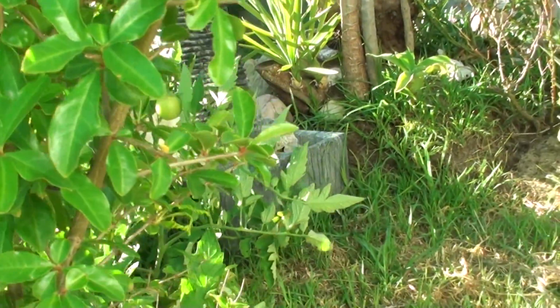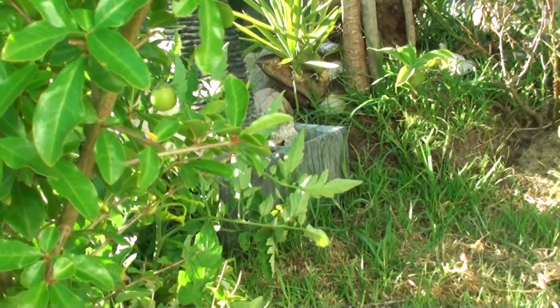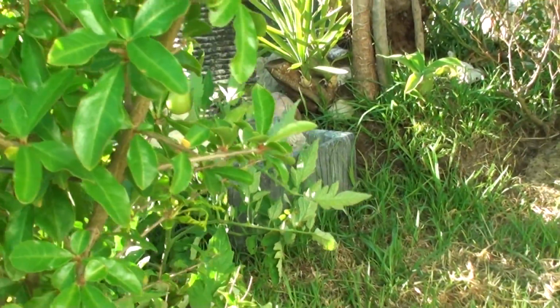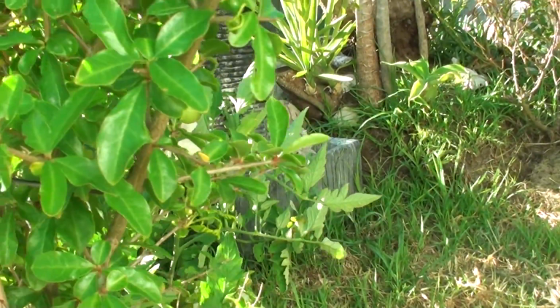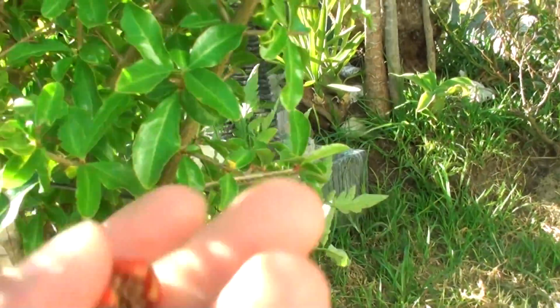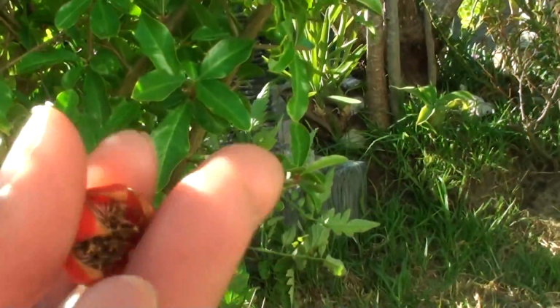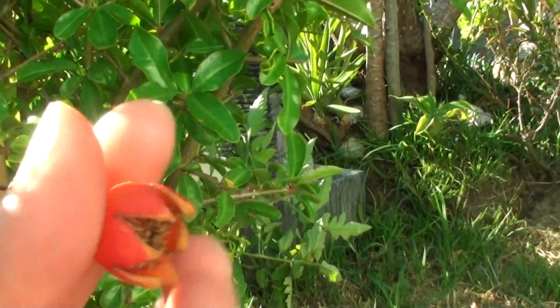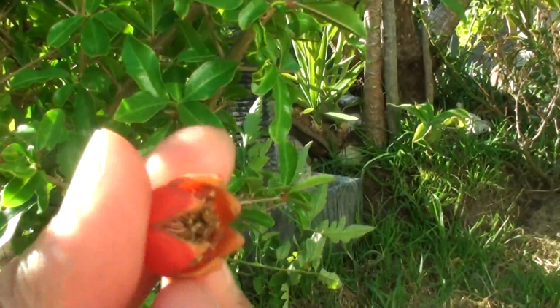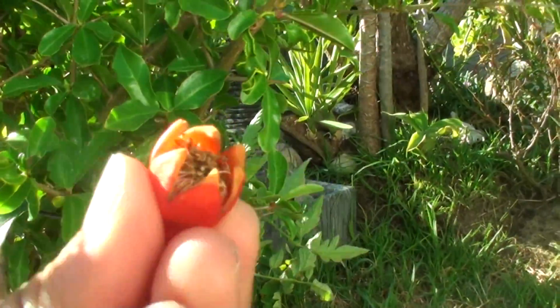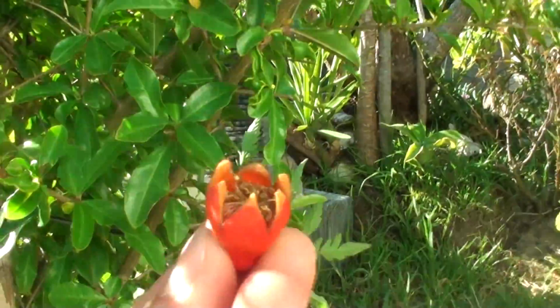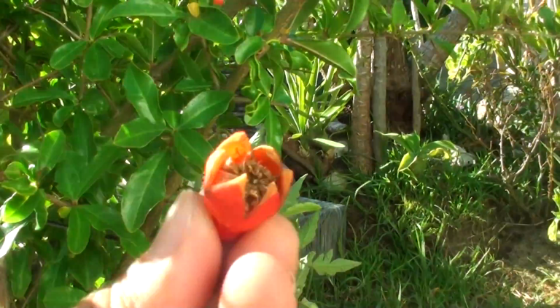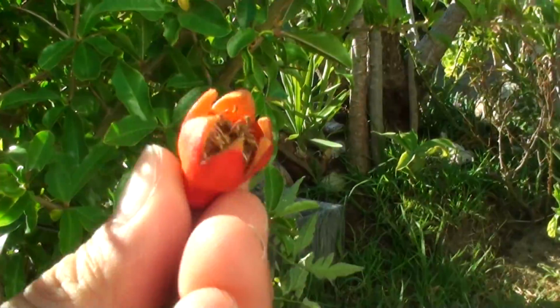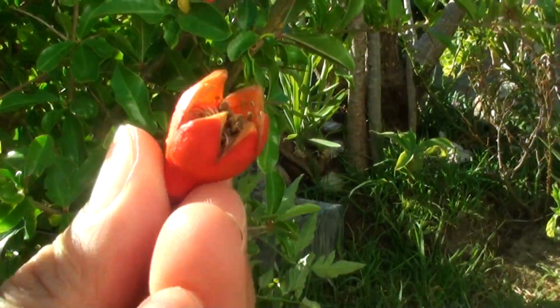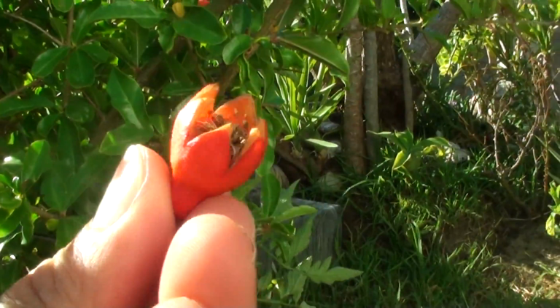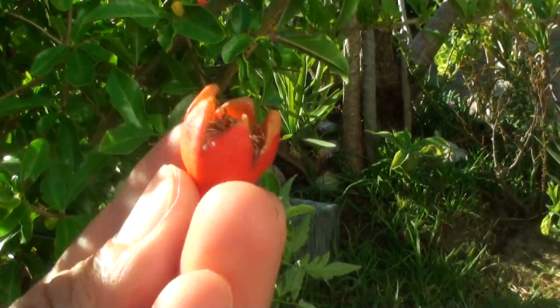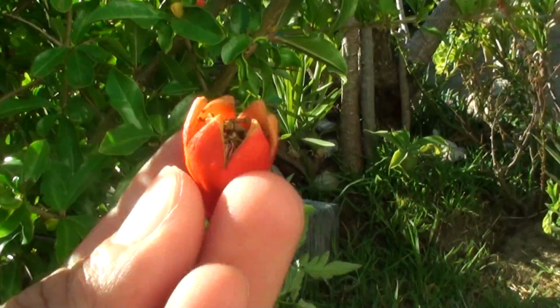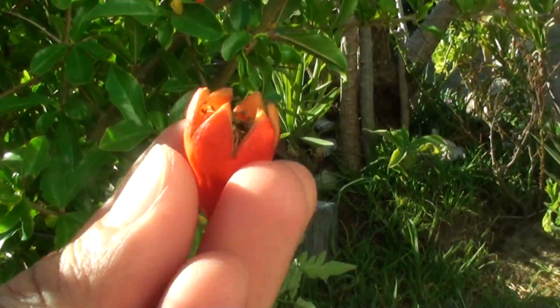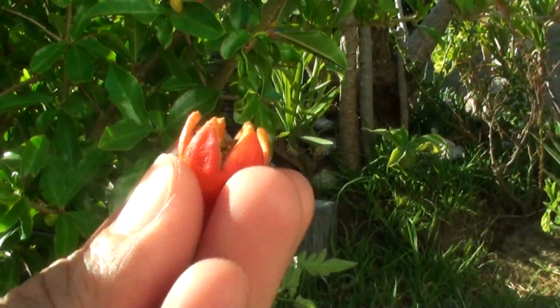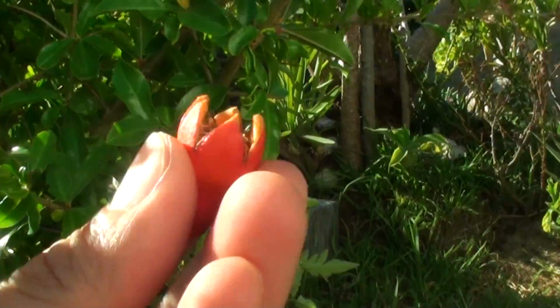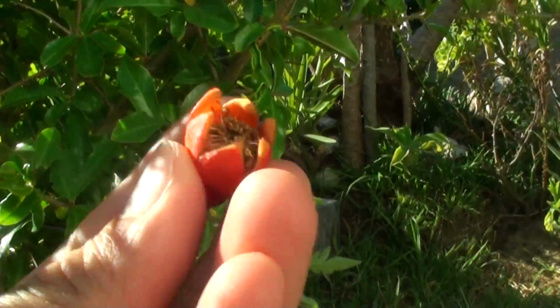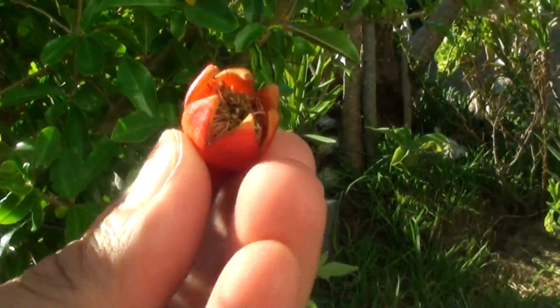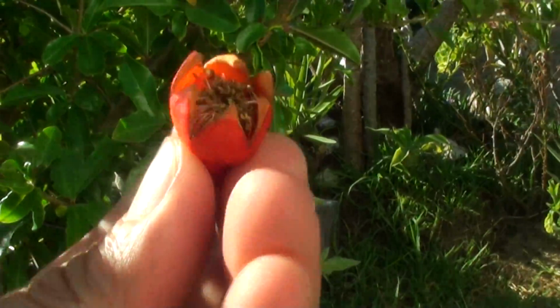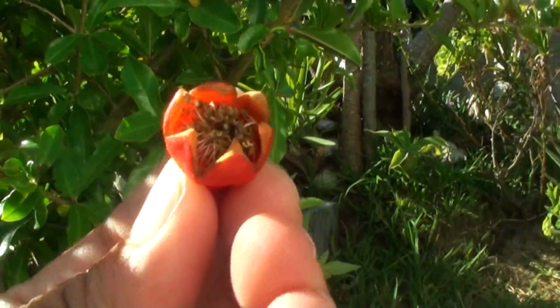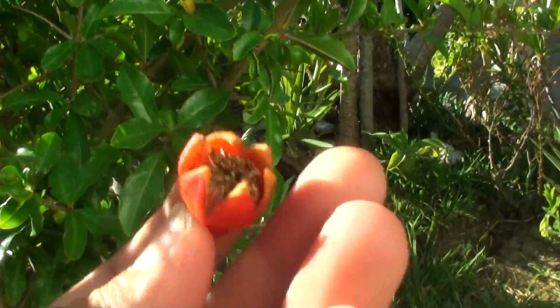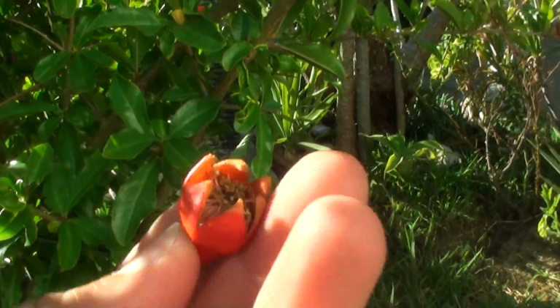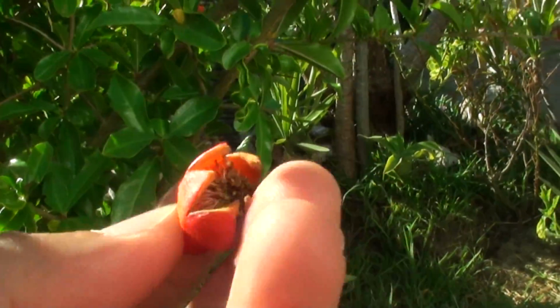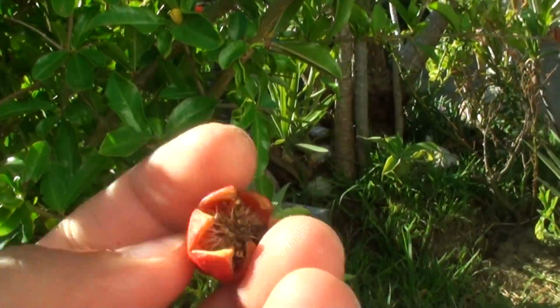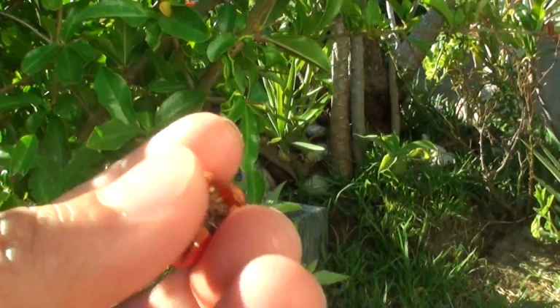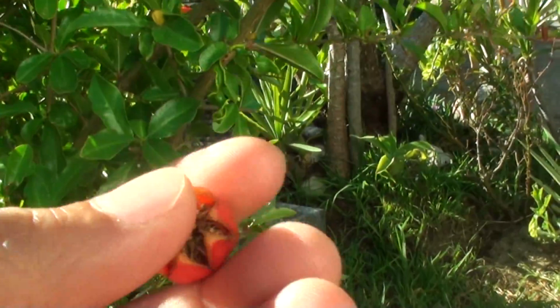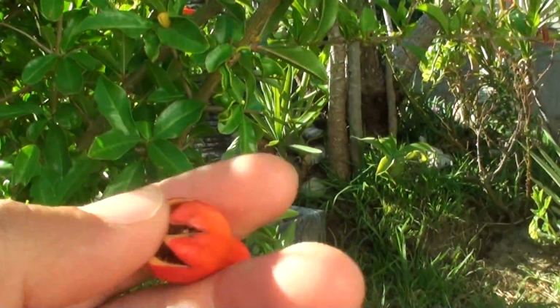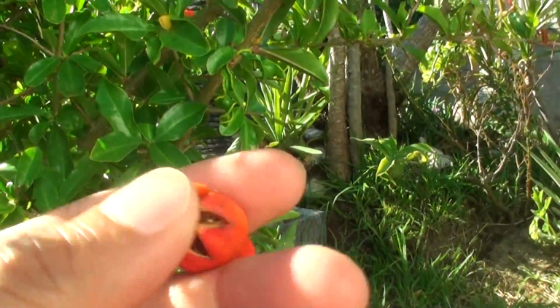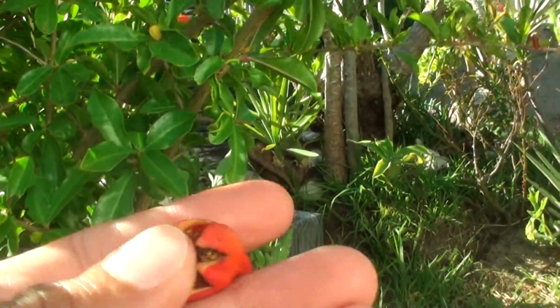Yeah, it comes out like this. You can see the flowers open up and come out.